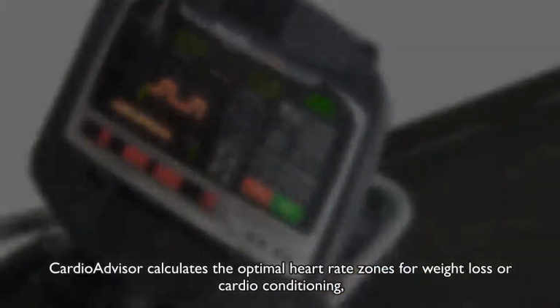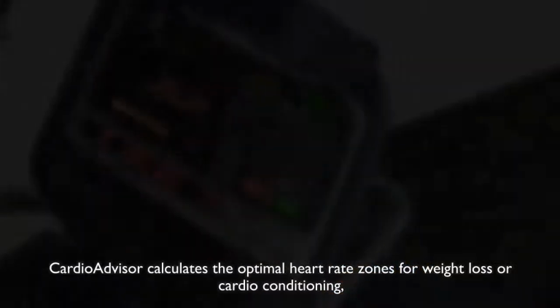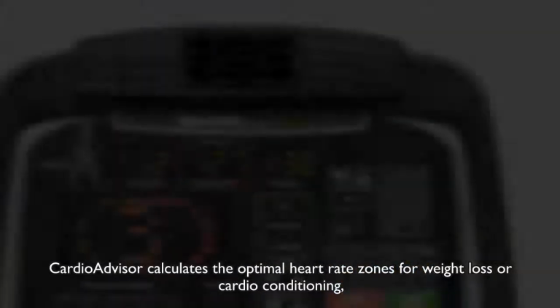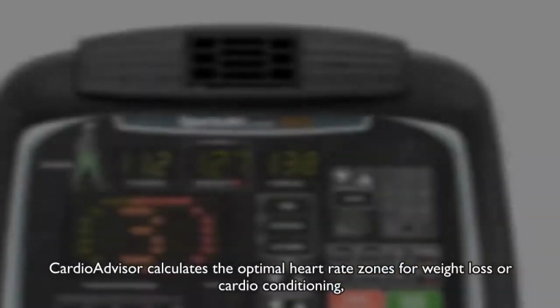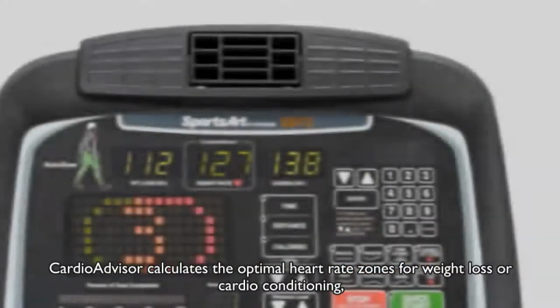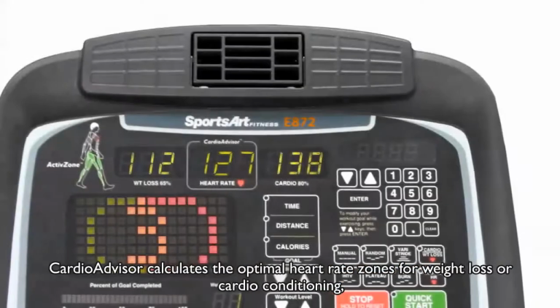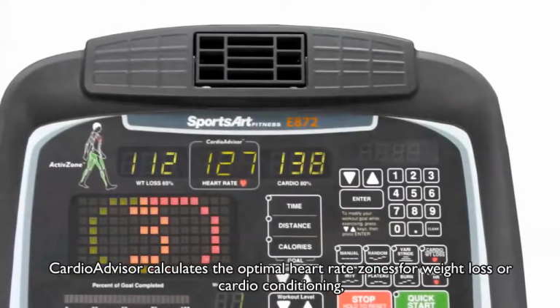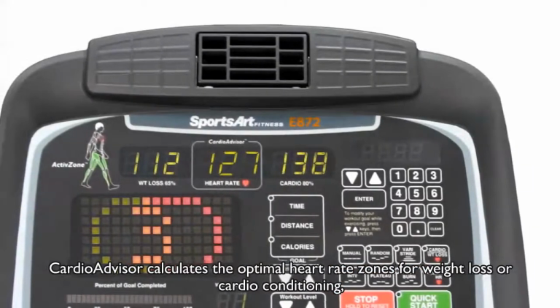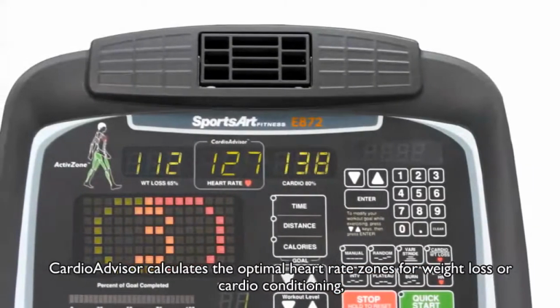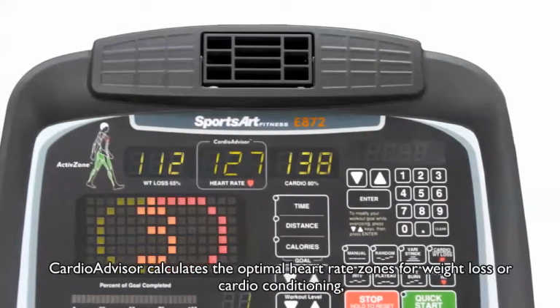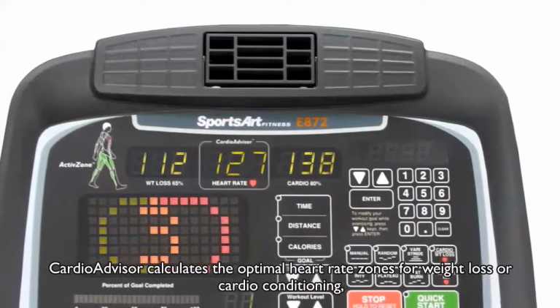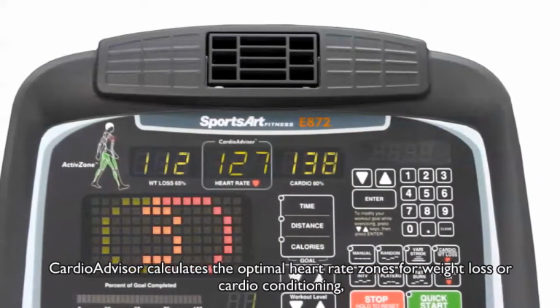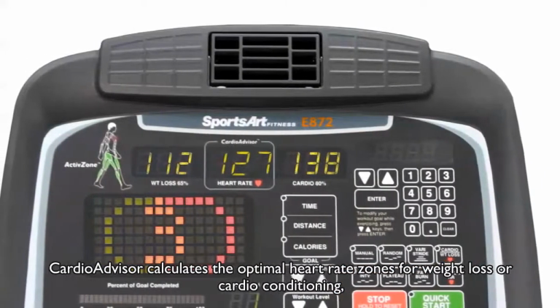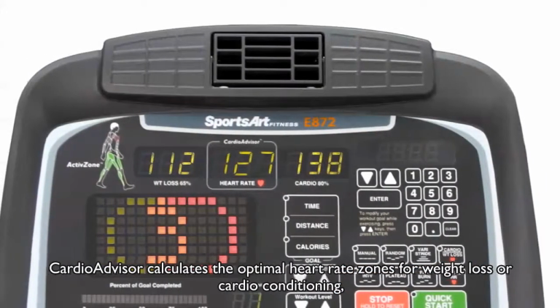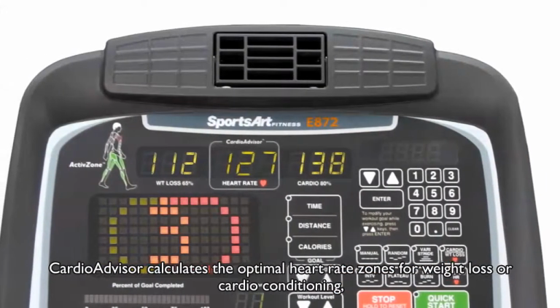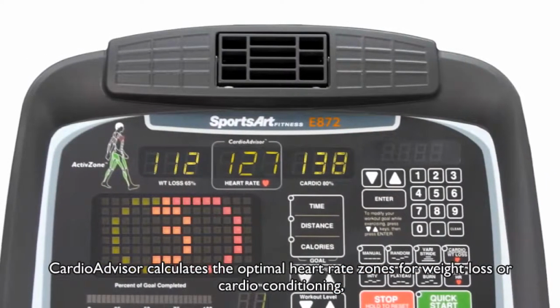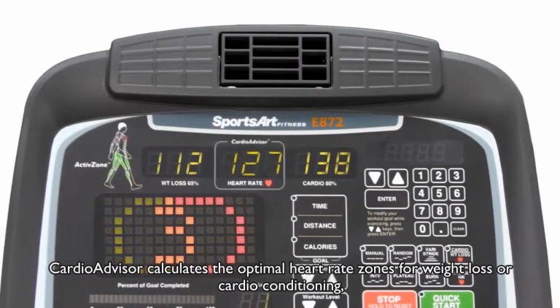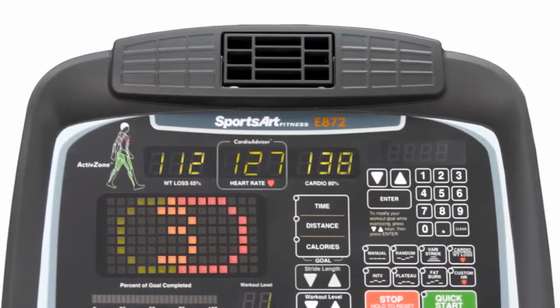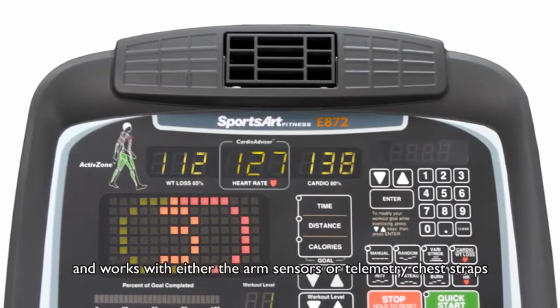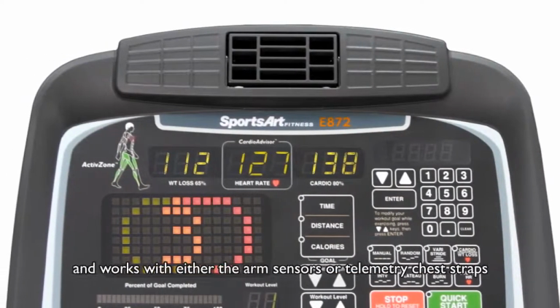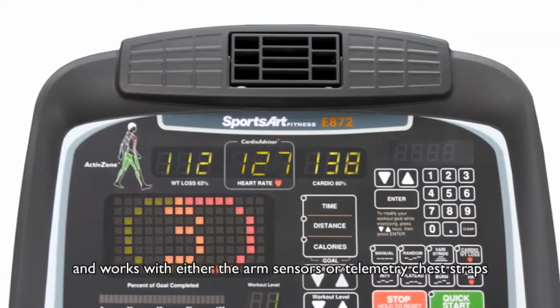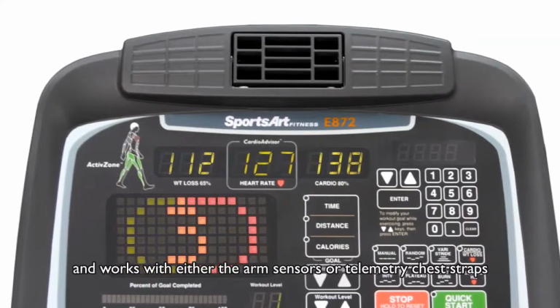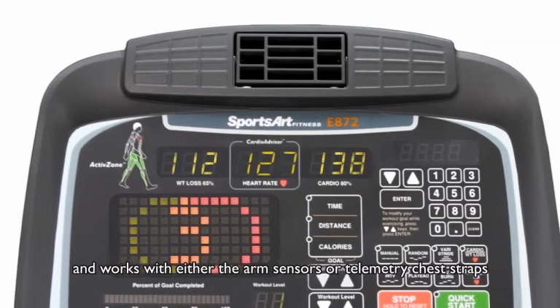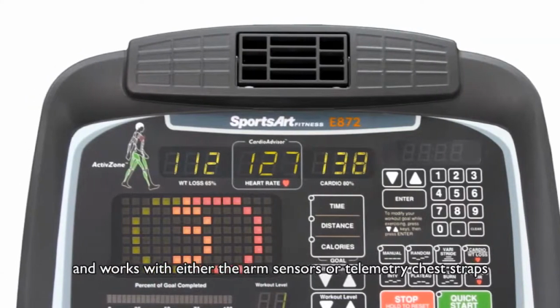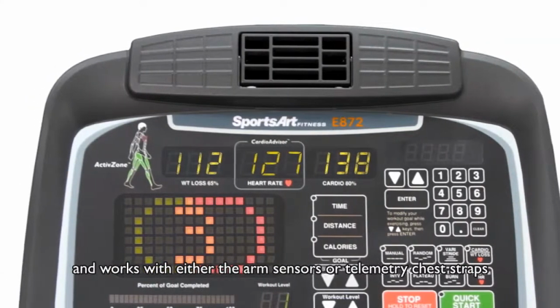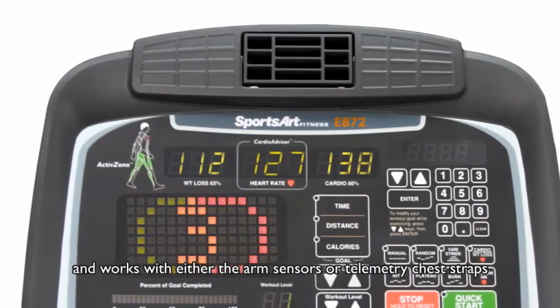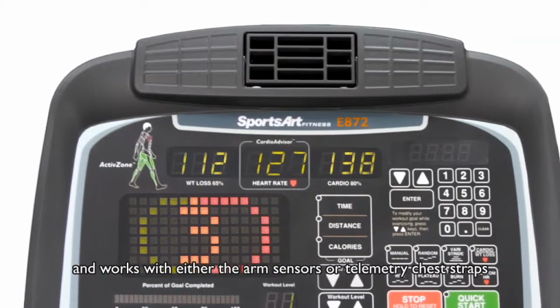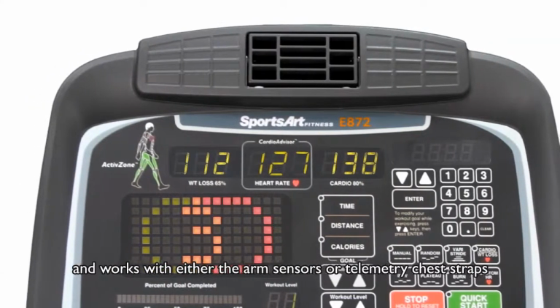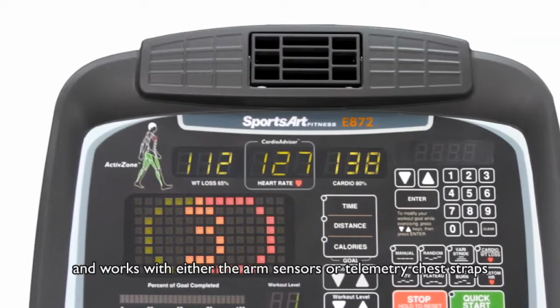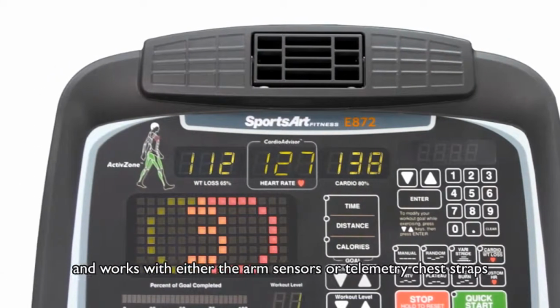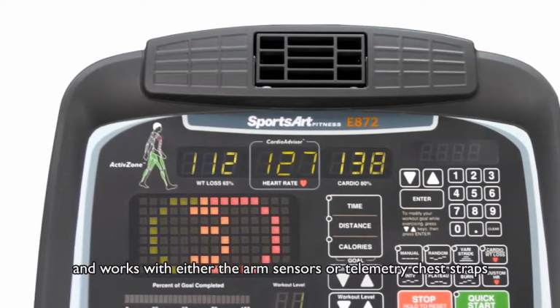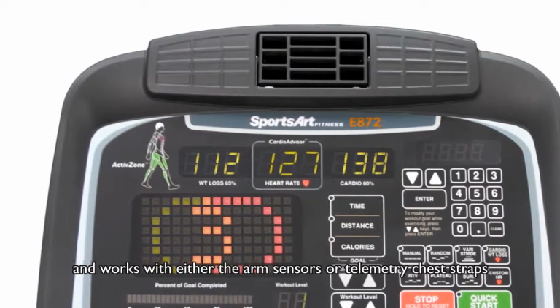CardioAdvisor calculates the optimal heart rate zones for weight loss or cardio conditioning, and works with either the arm sensors or telemetry chest straps.